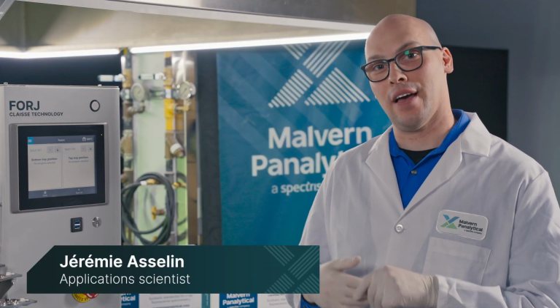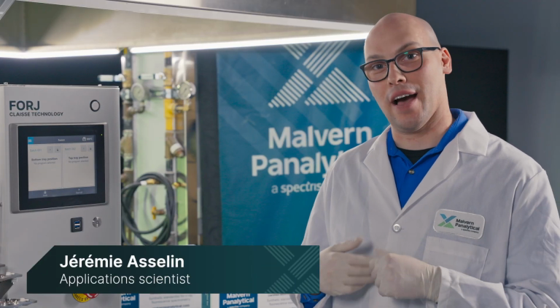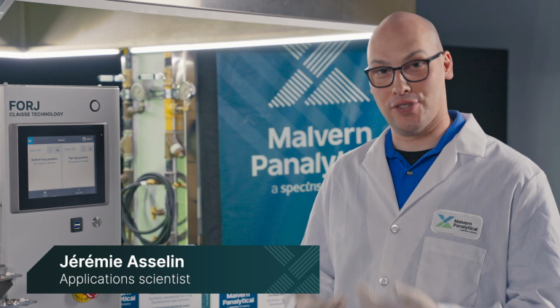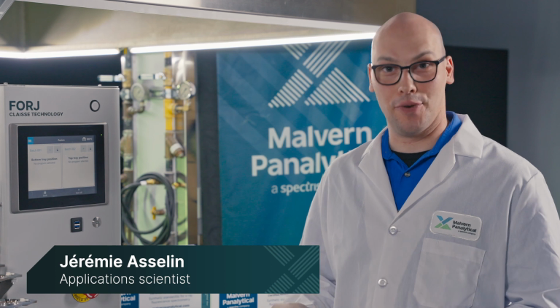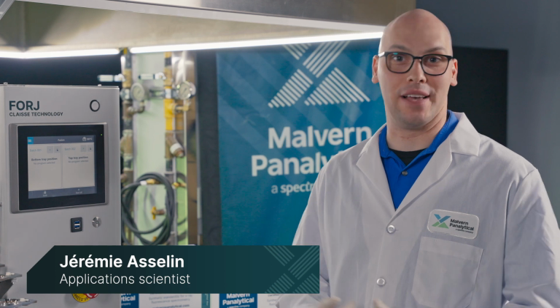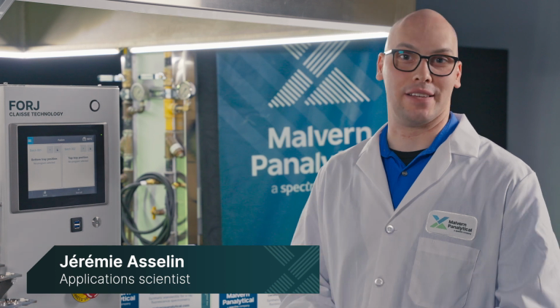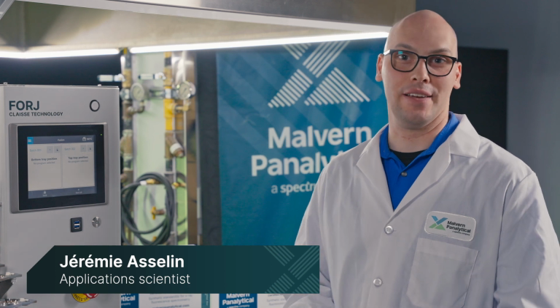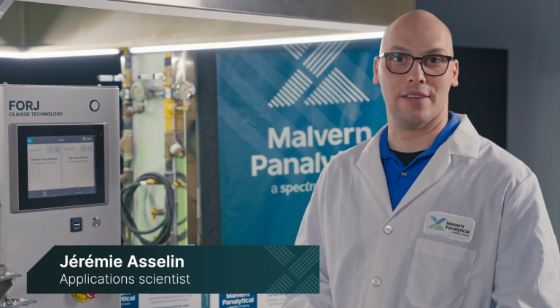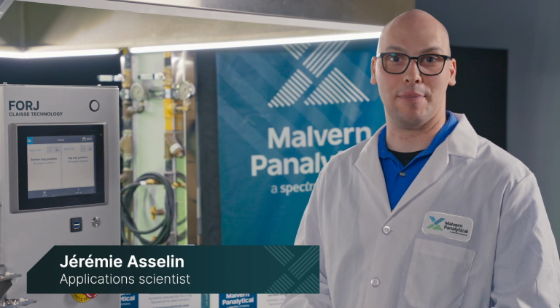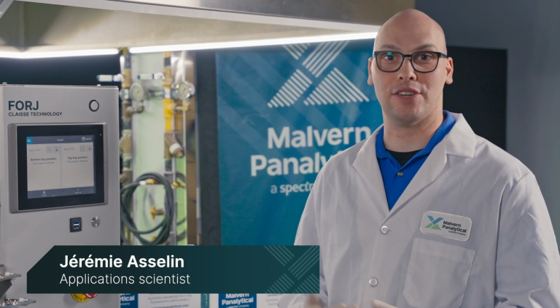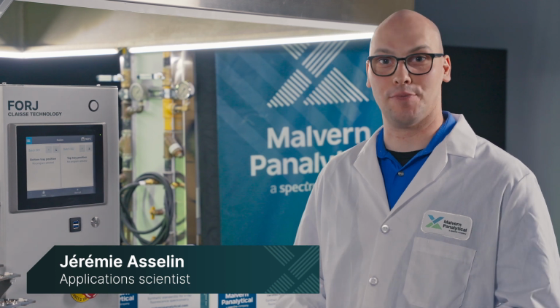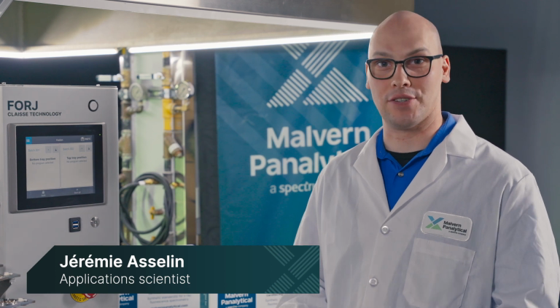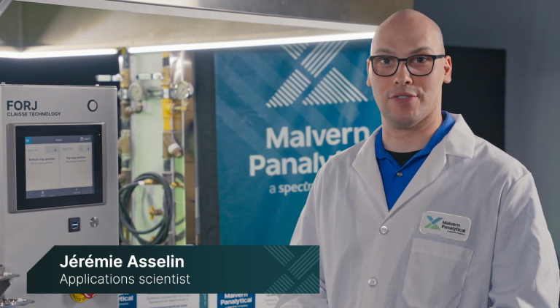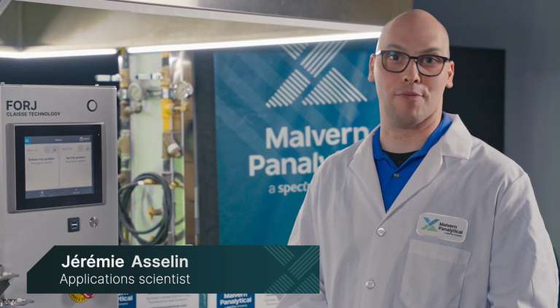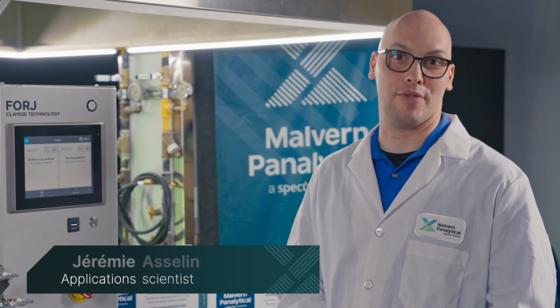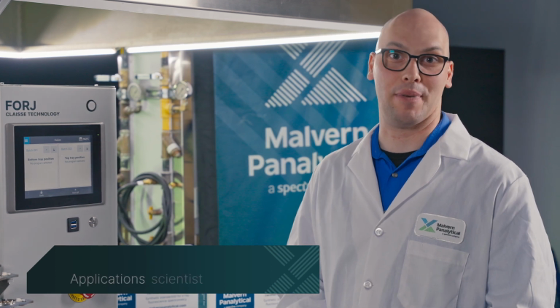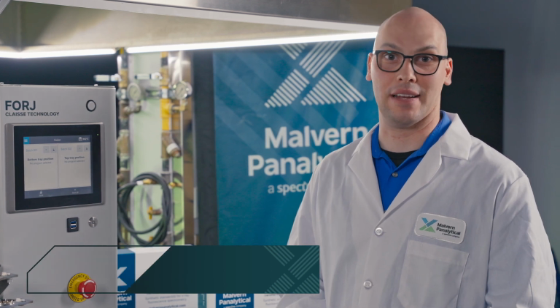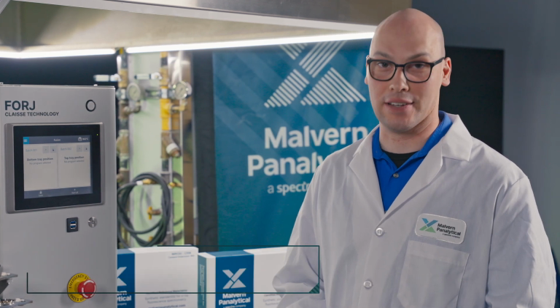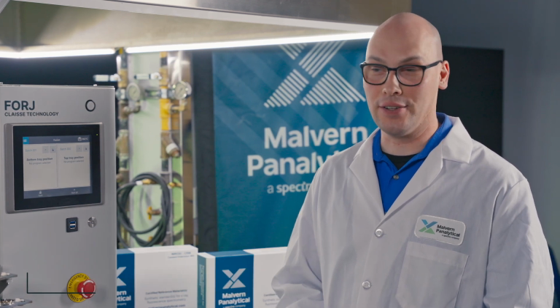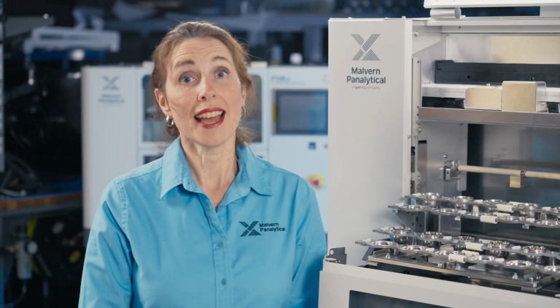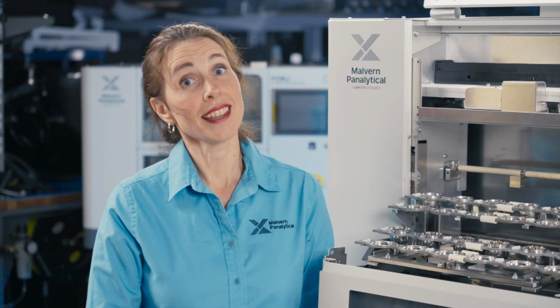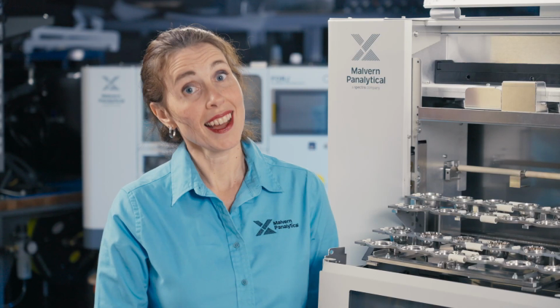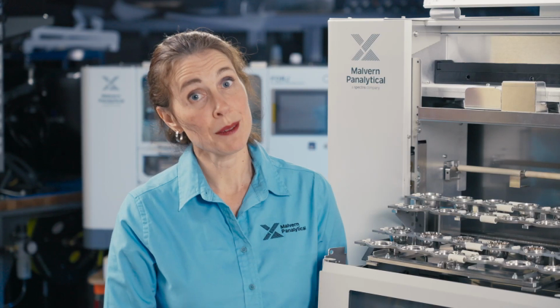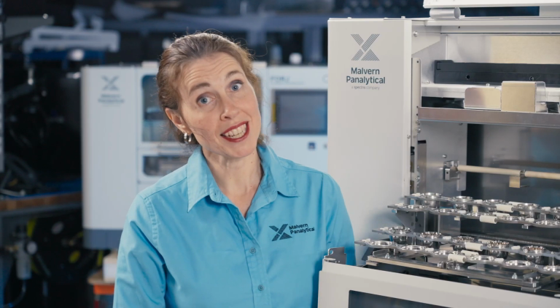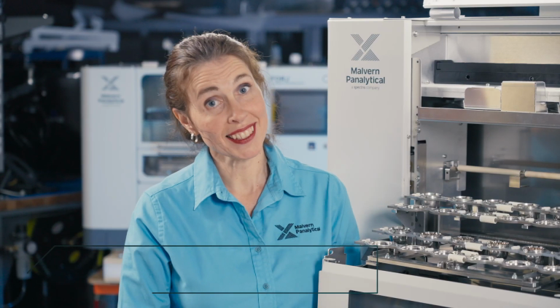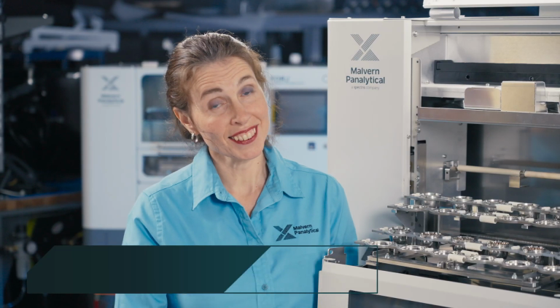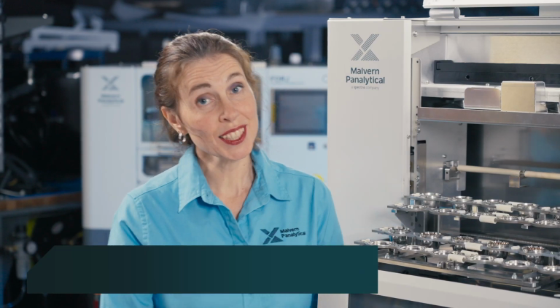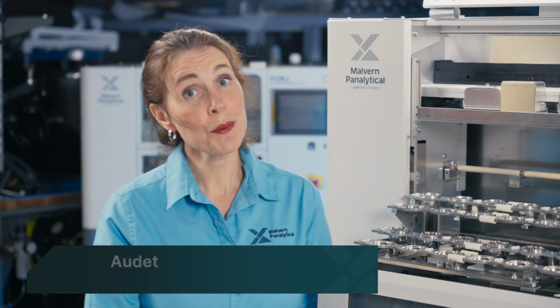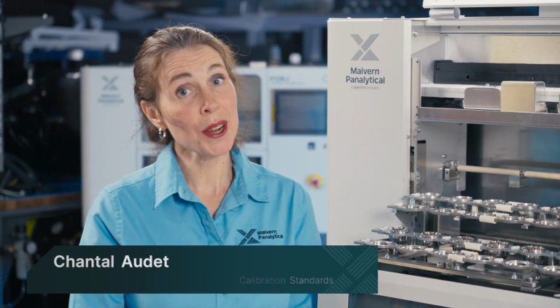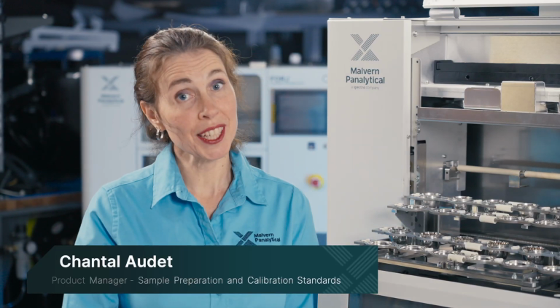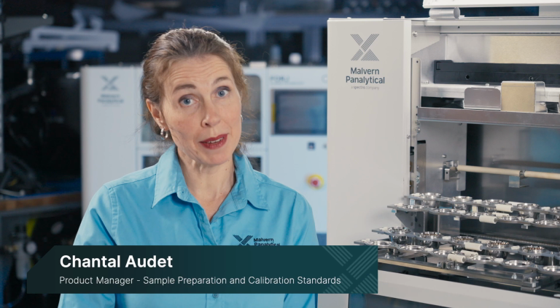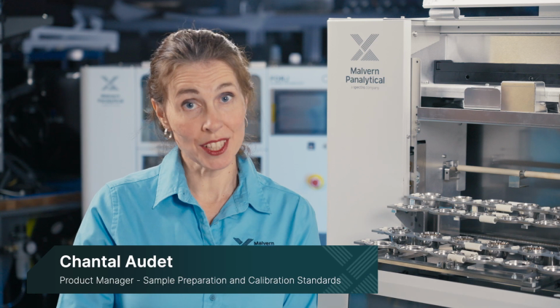I'm Jeremy Asselin, an Application Specialist for Melvin Panelletico. And I am Chantal Audet, Product Manager.